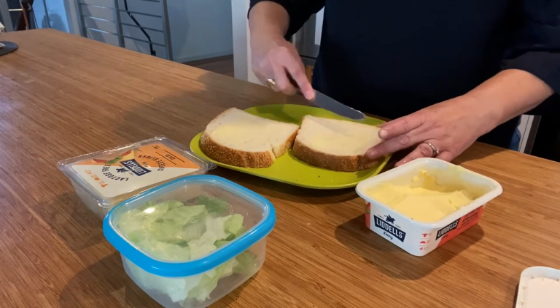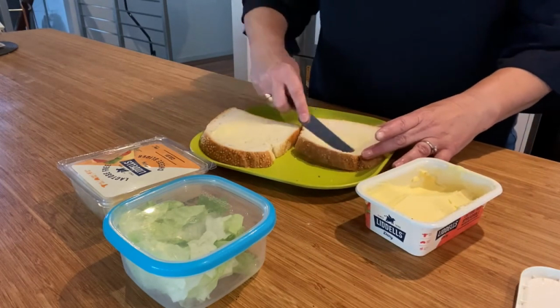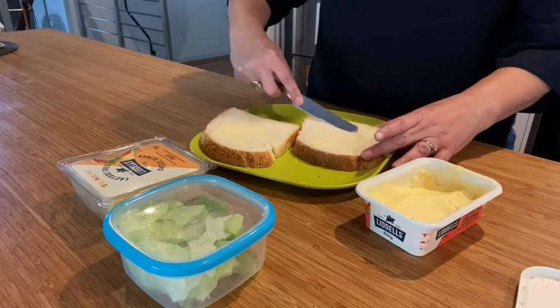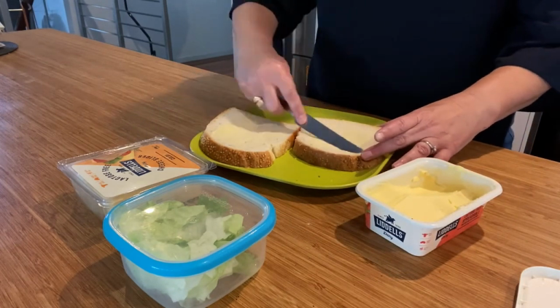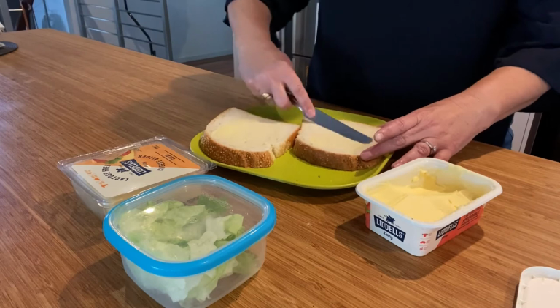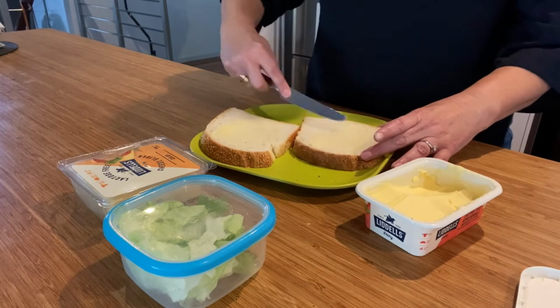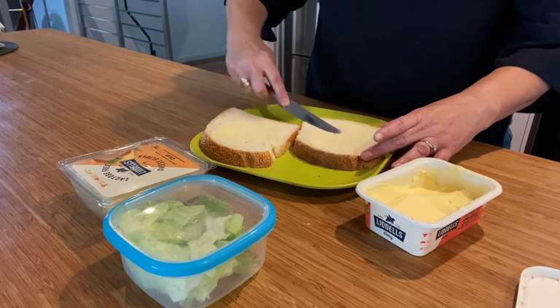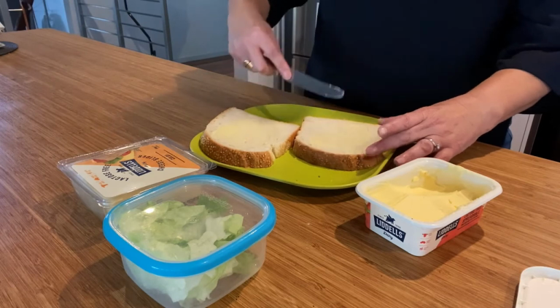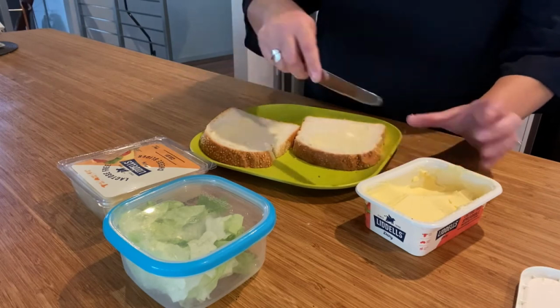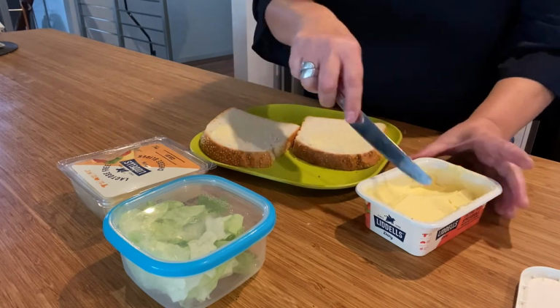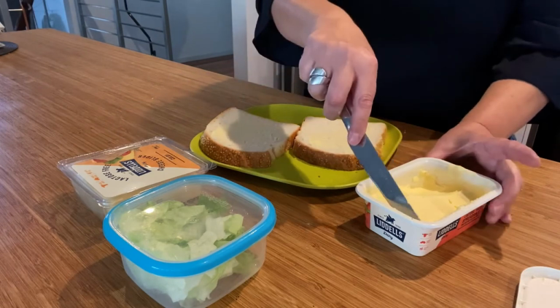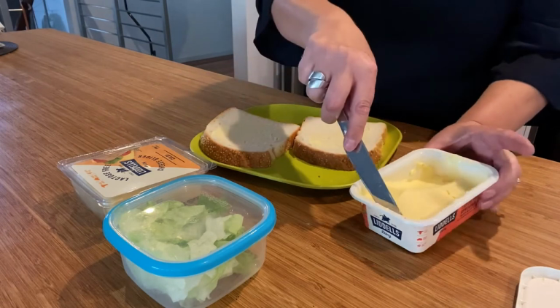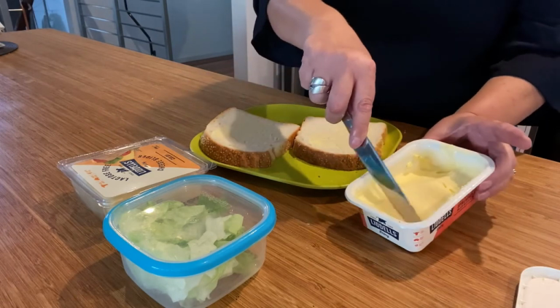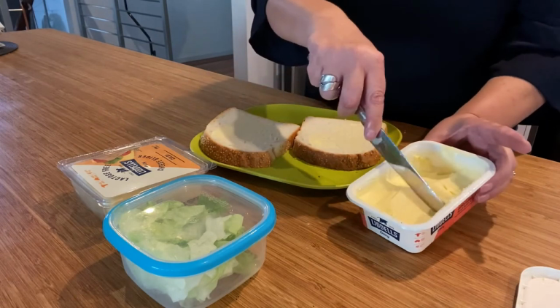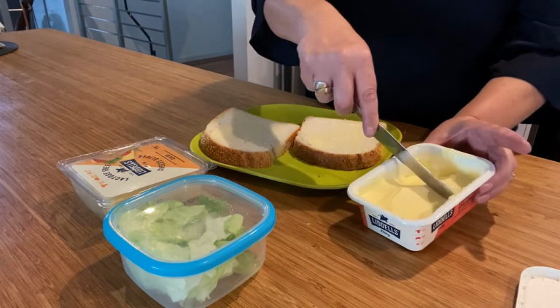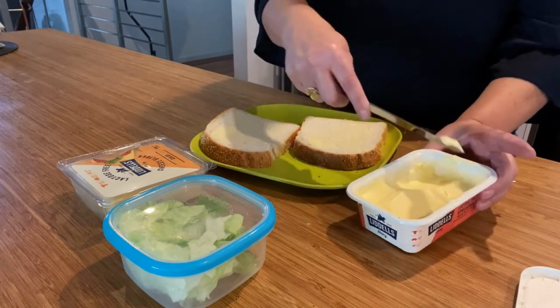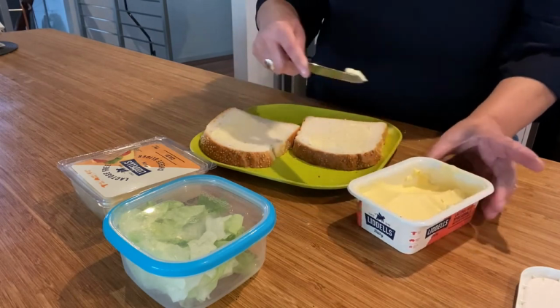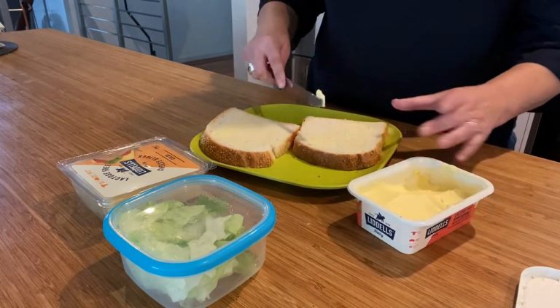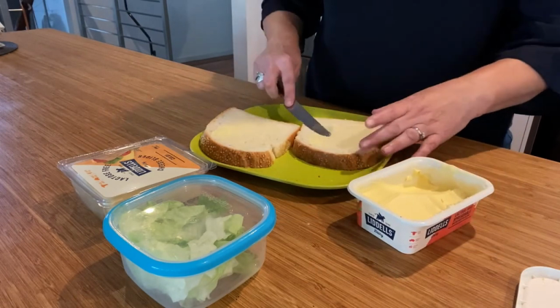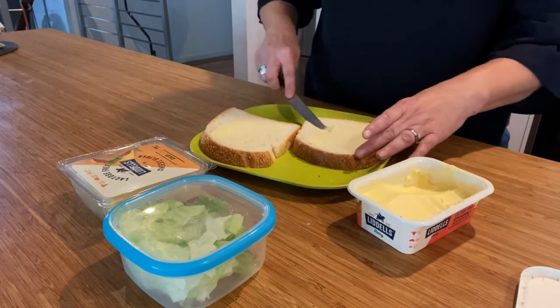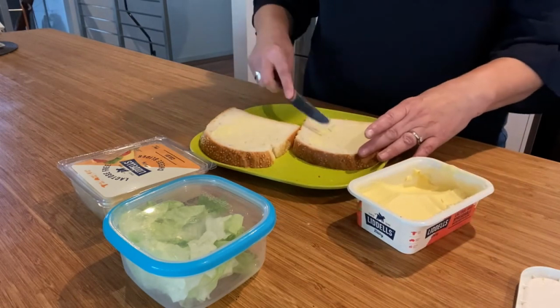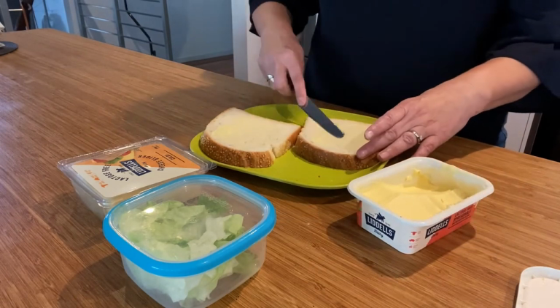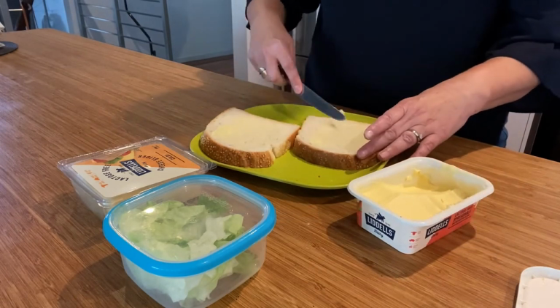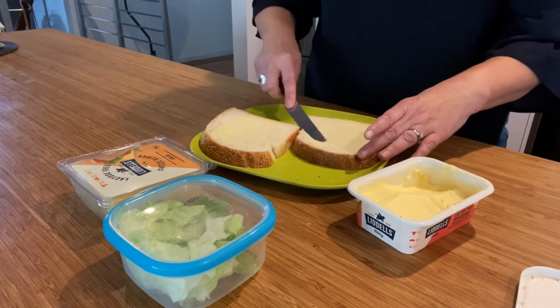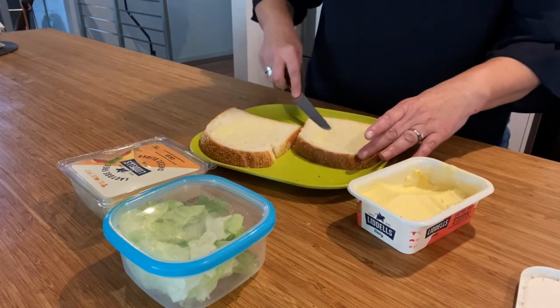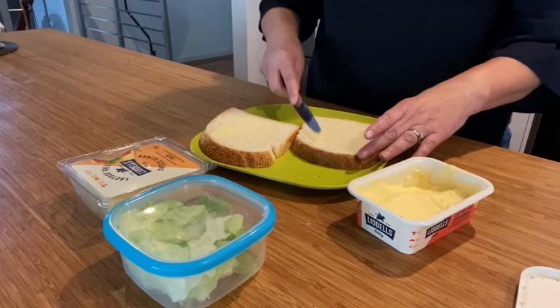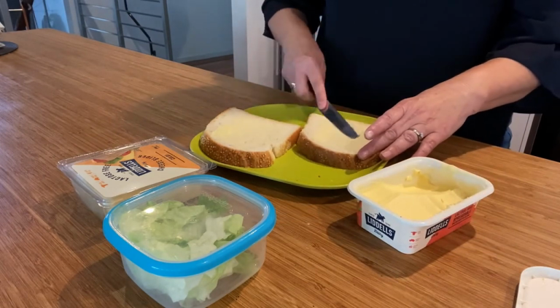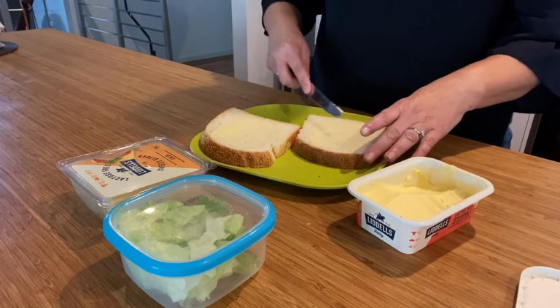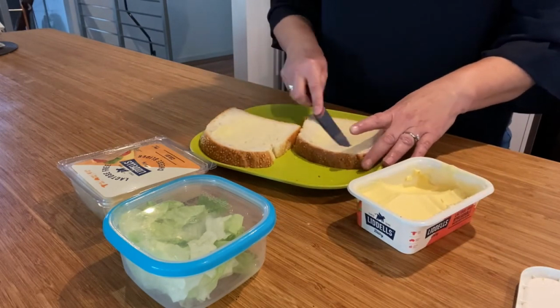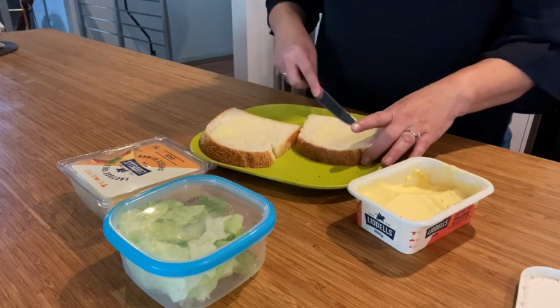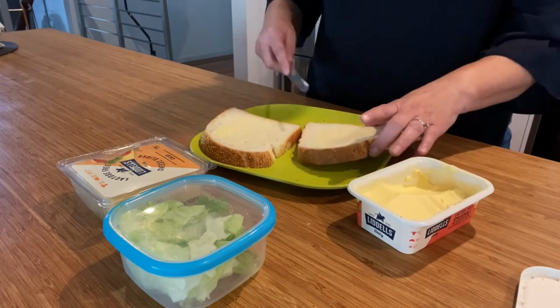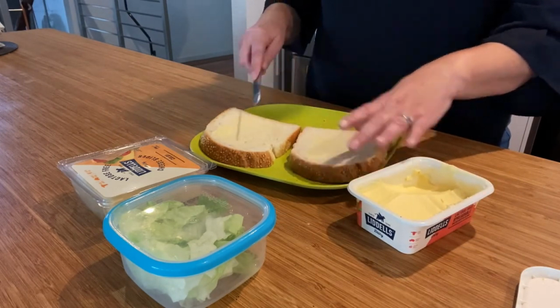The woman puts more butter on the knife, then spreads it over the bread and closes the butter container.